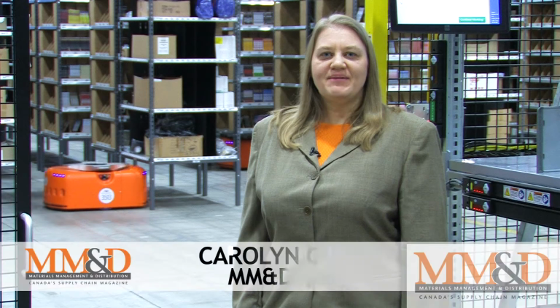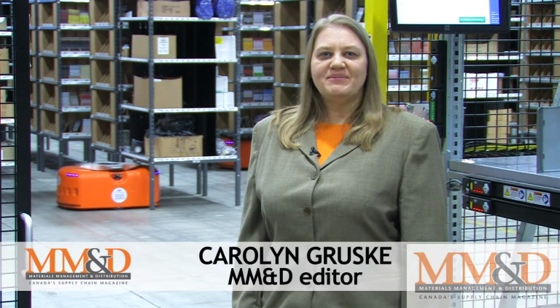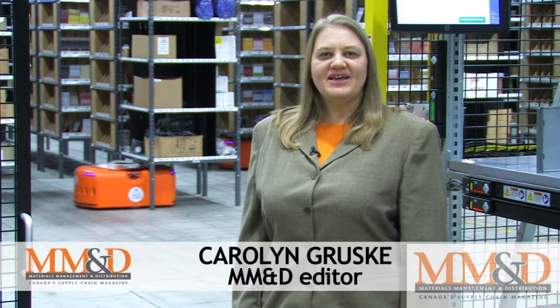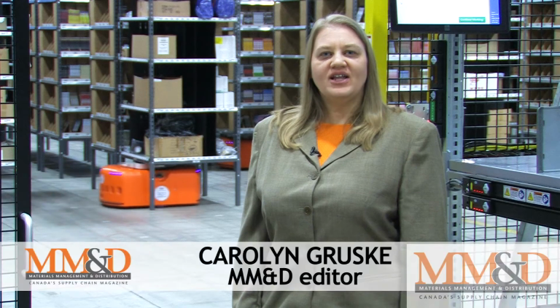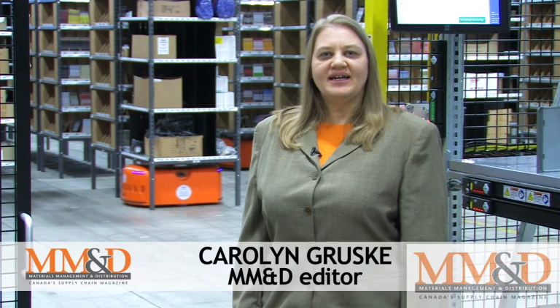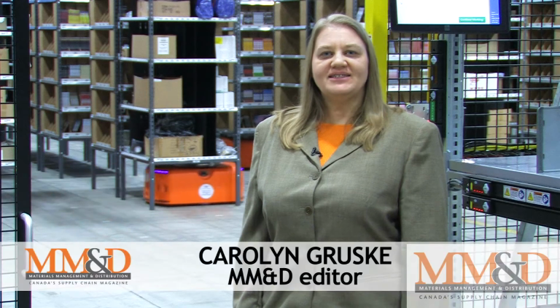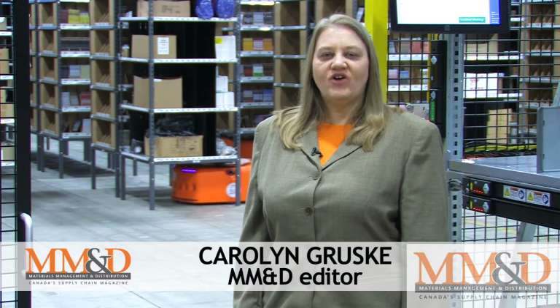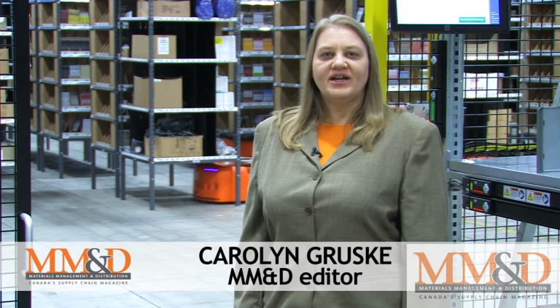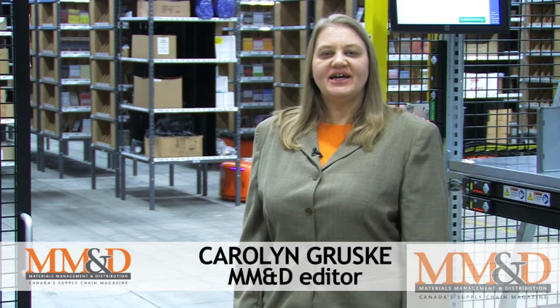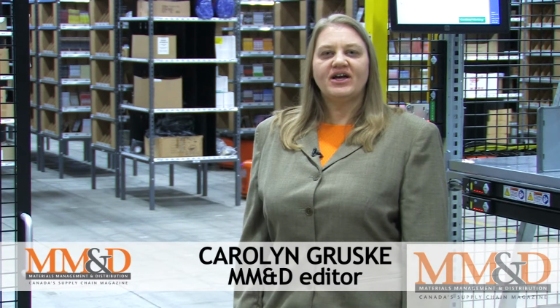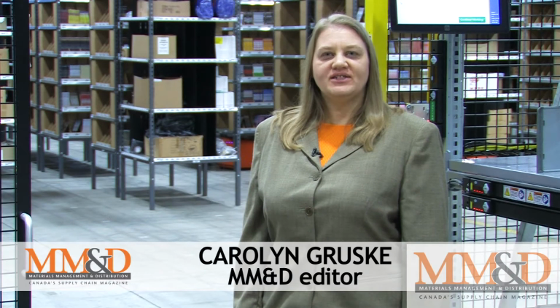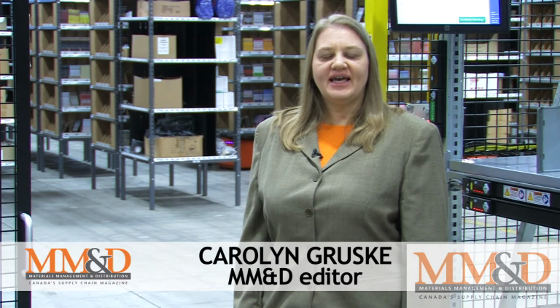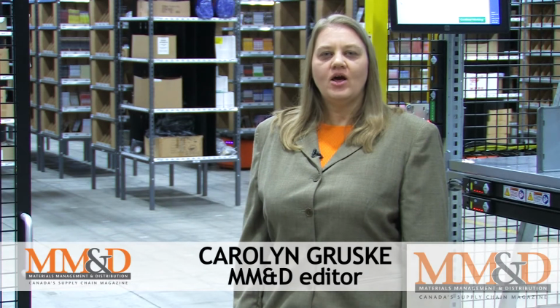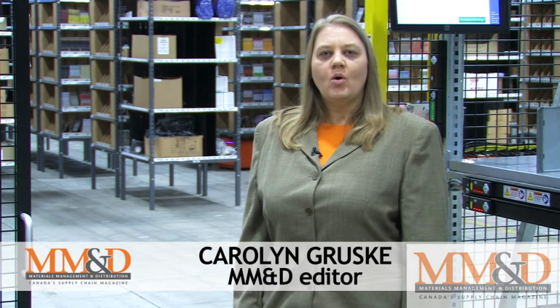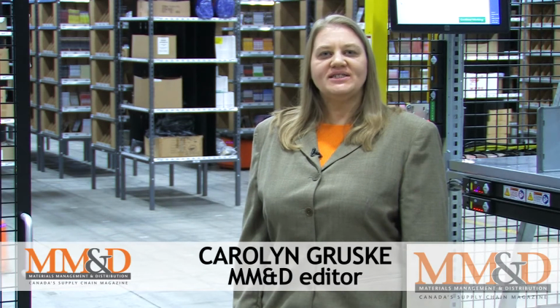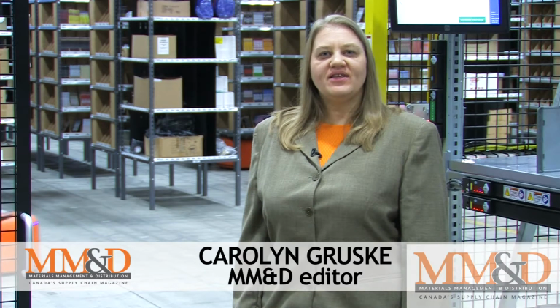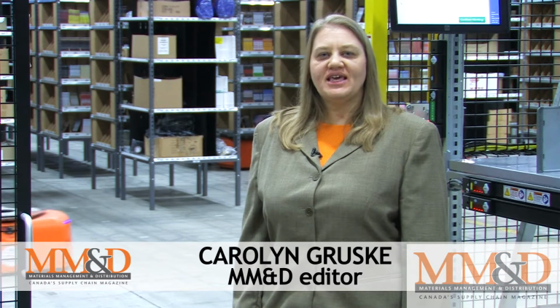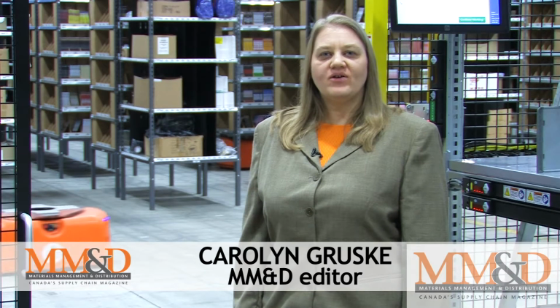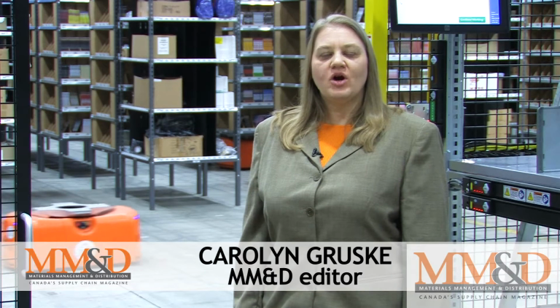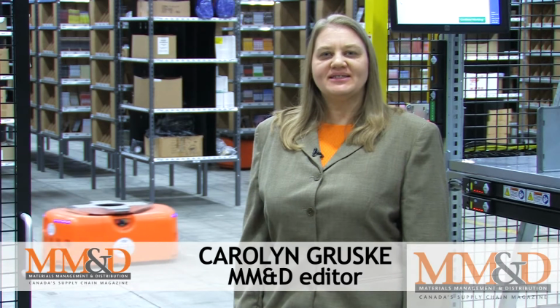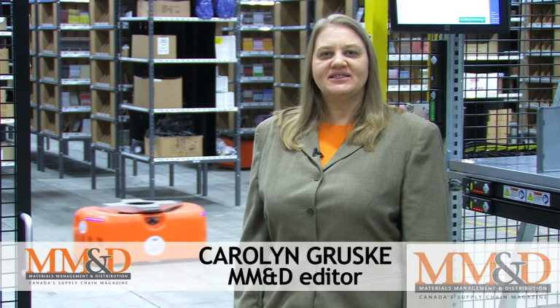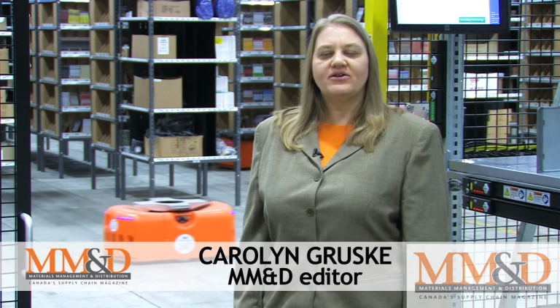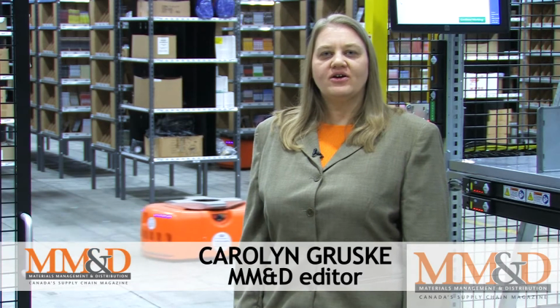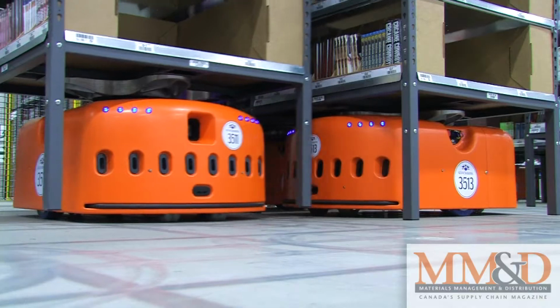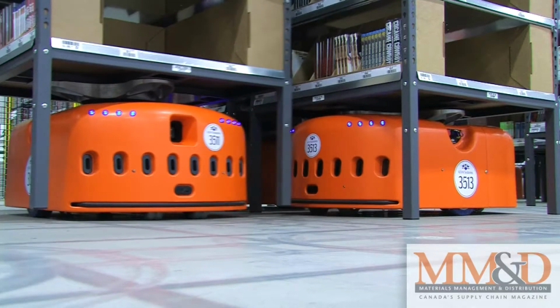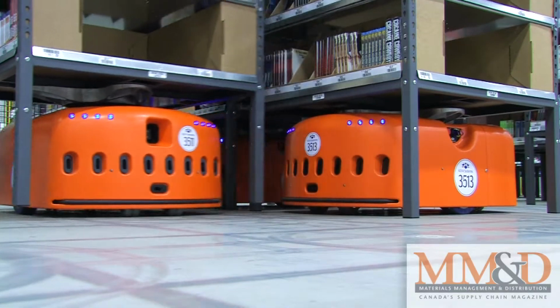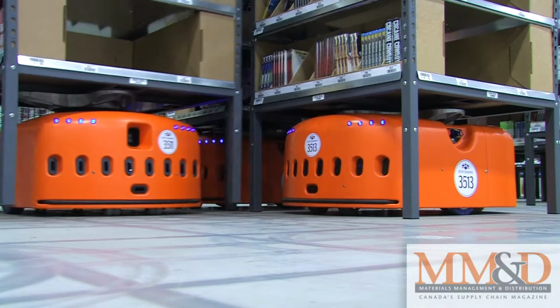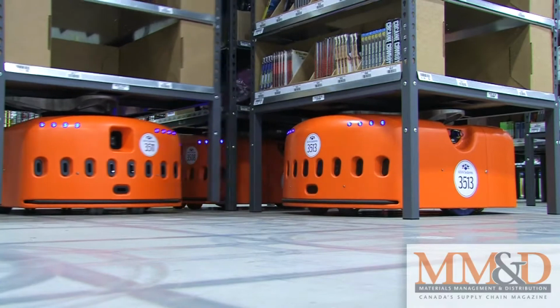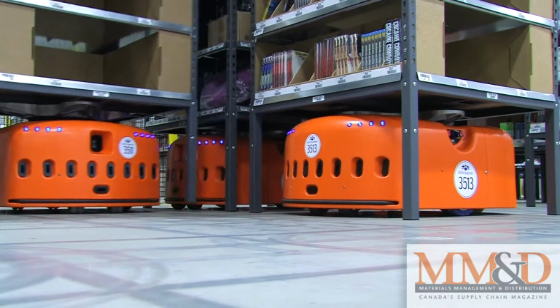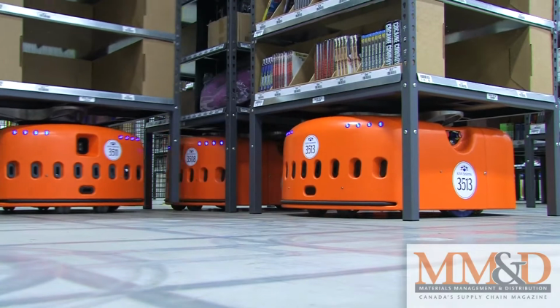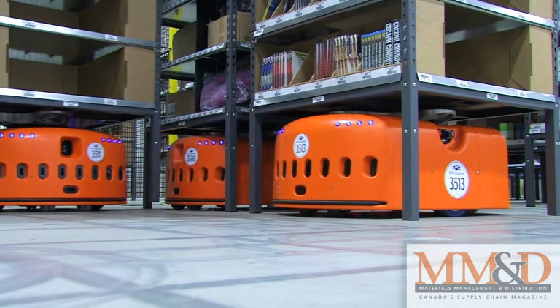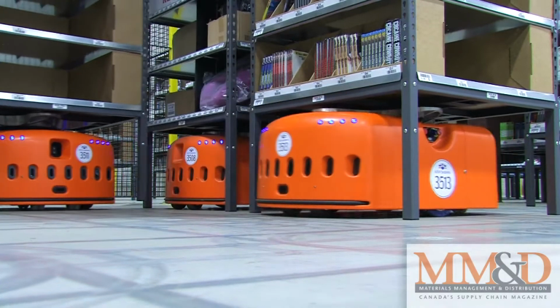MMD Online is in Vaughan, Ontario today watching the Kiva robots scurry across the floor at Think Logistics.